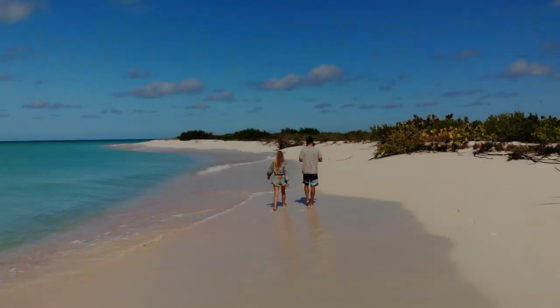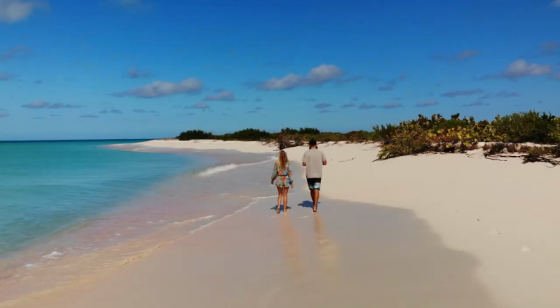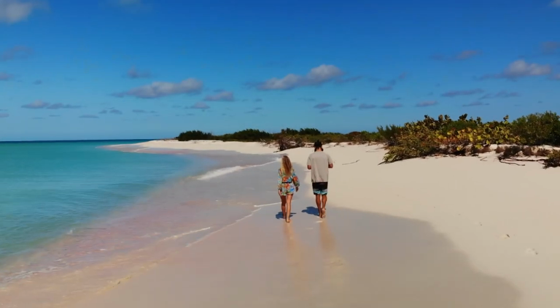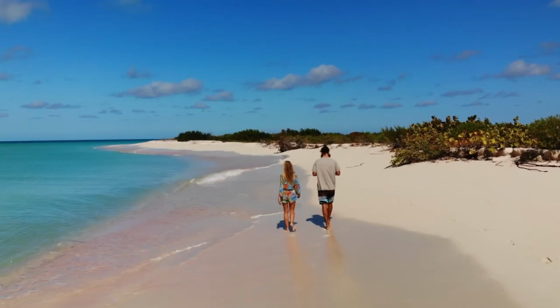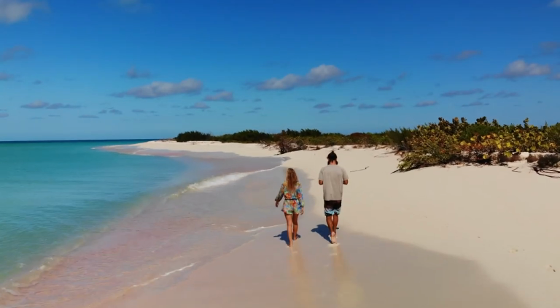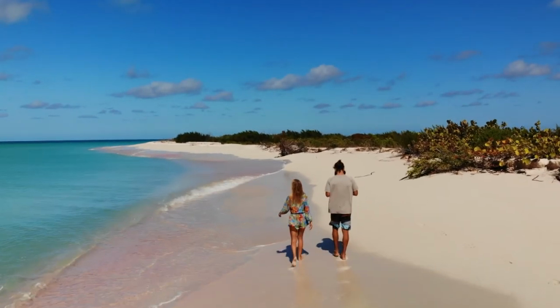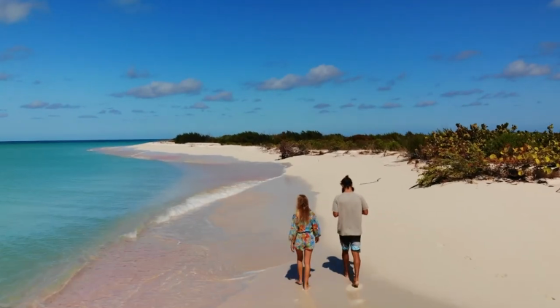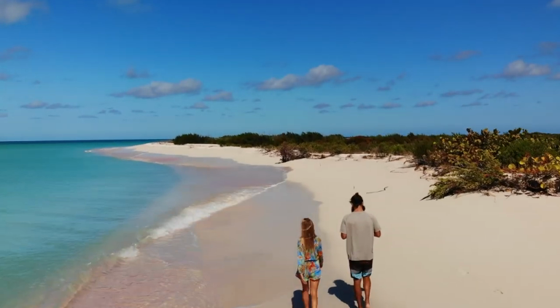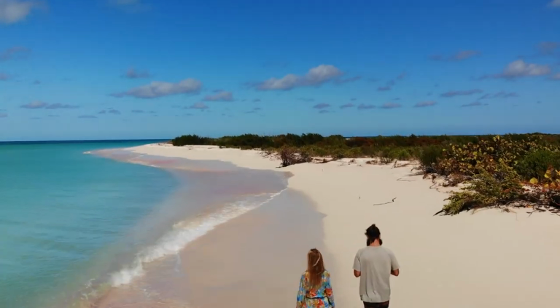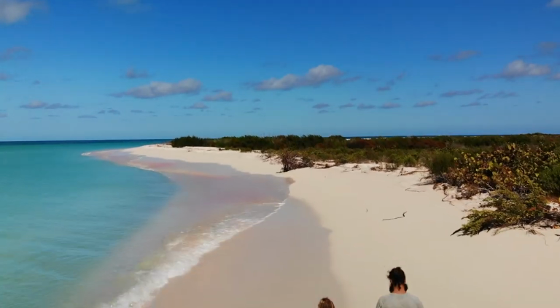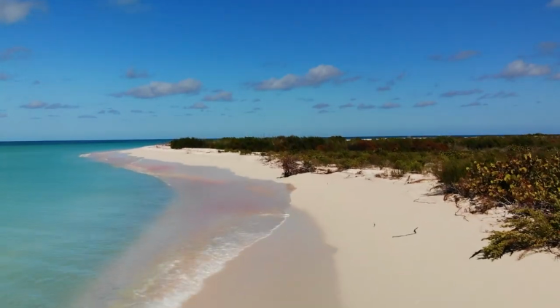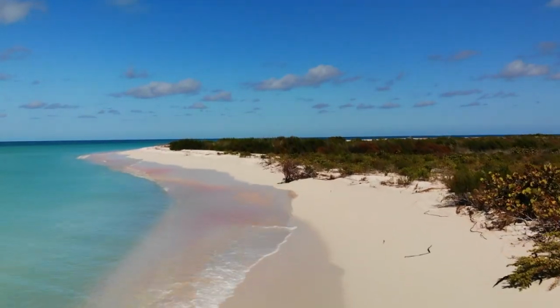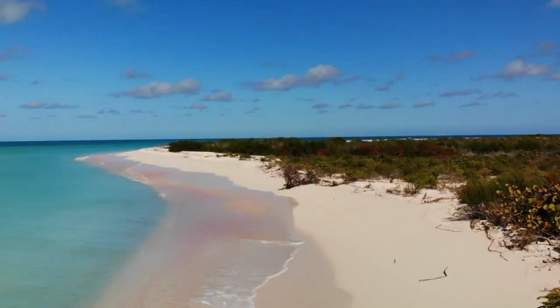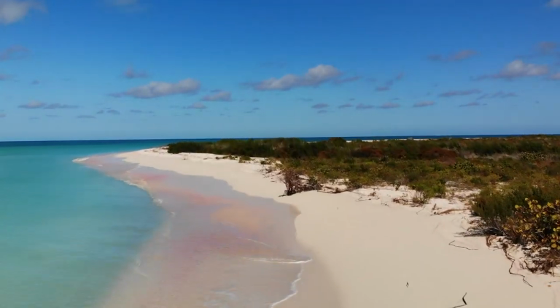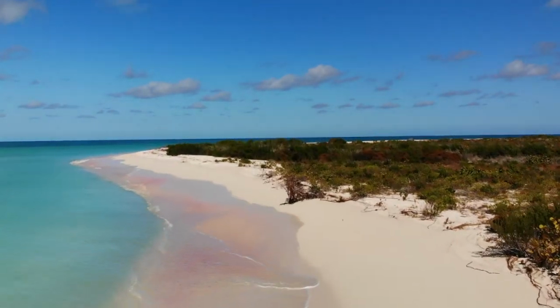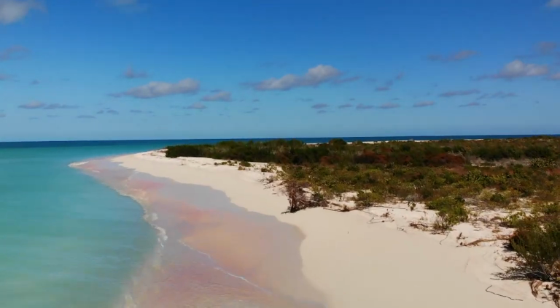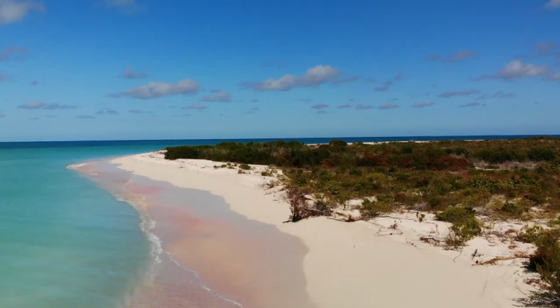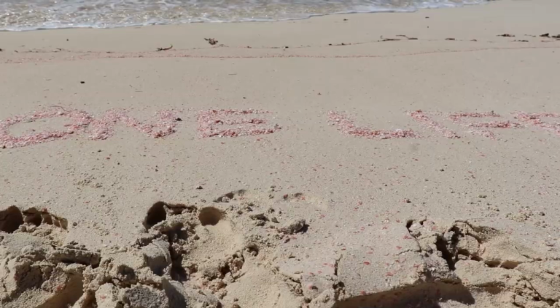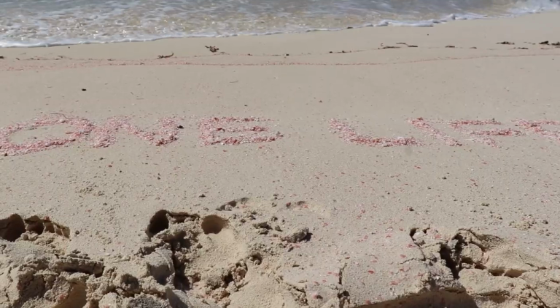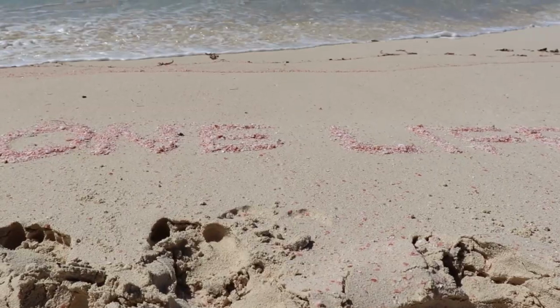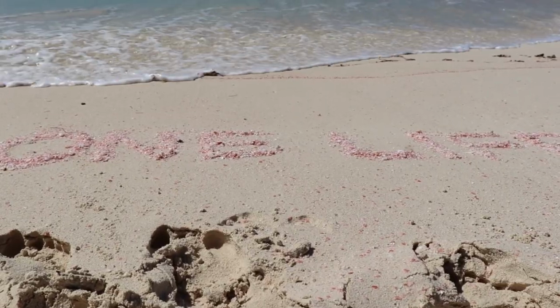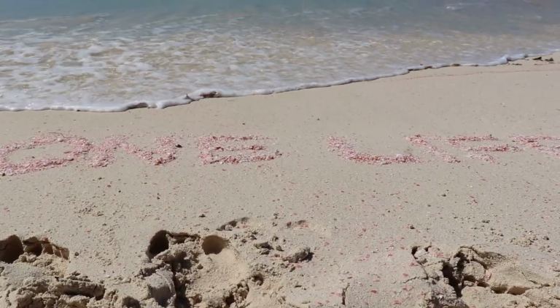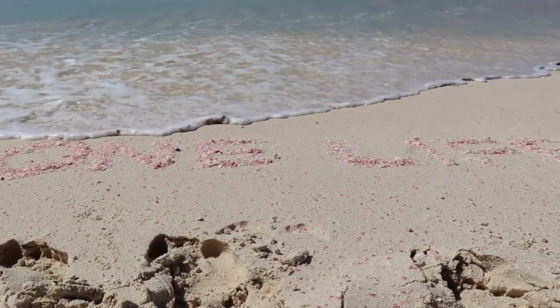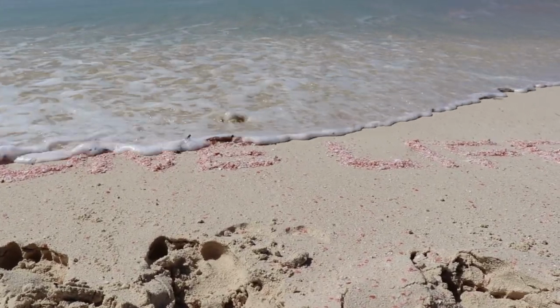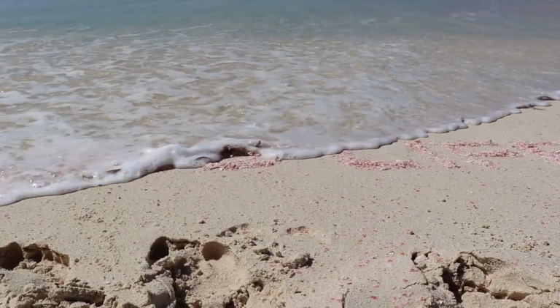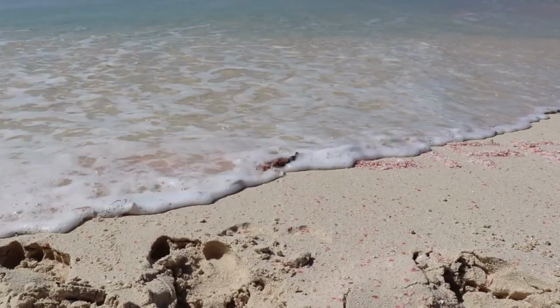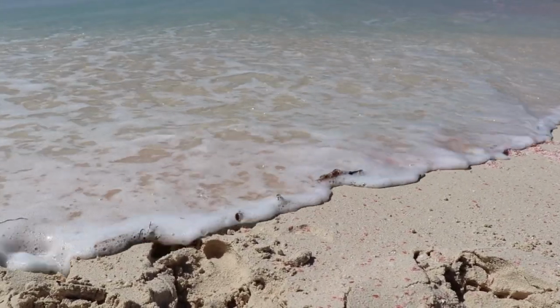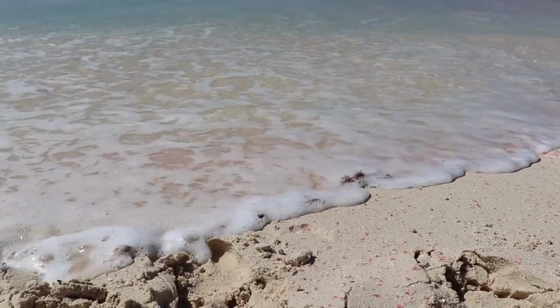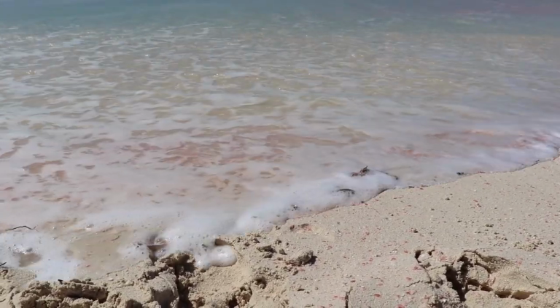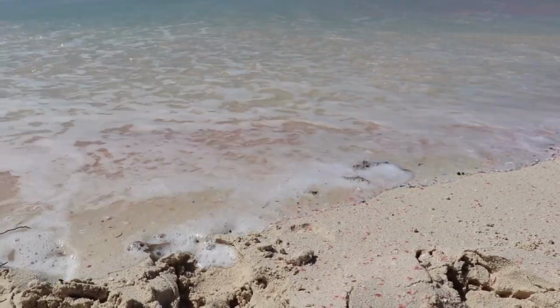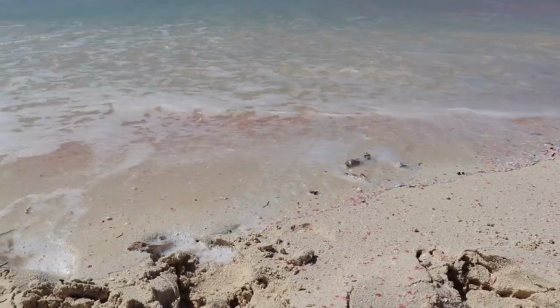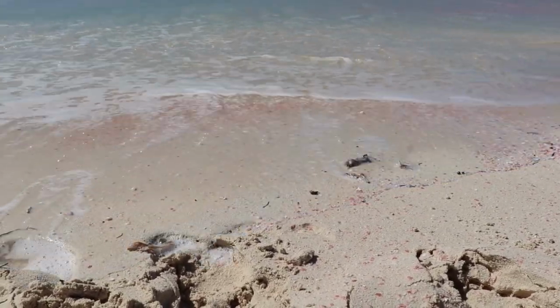Hi, we're Brooke and Gary. A year ago we traded the American dream for our dream. Welcome to One Life.